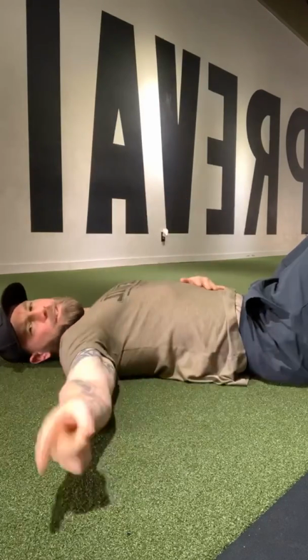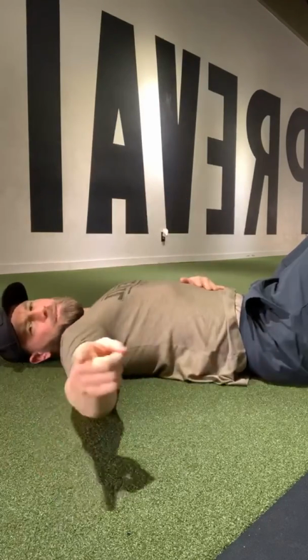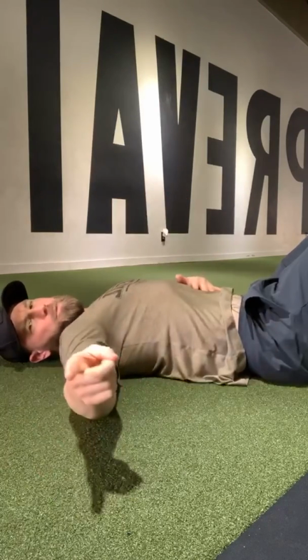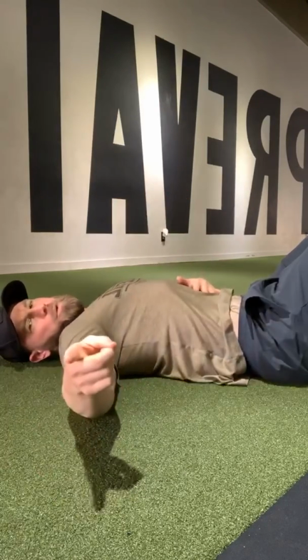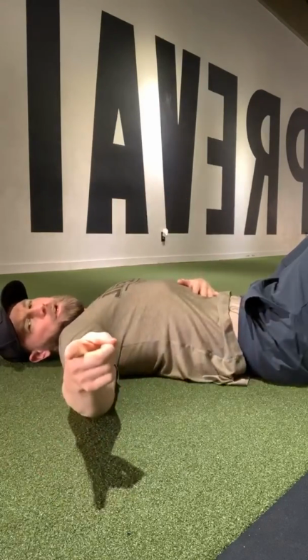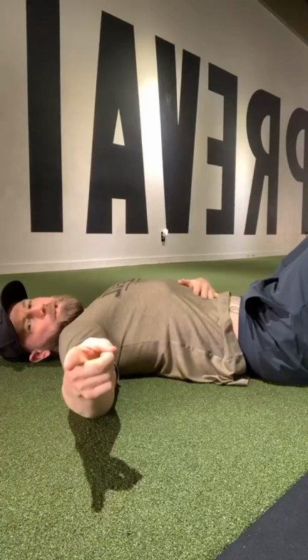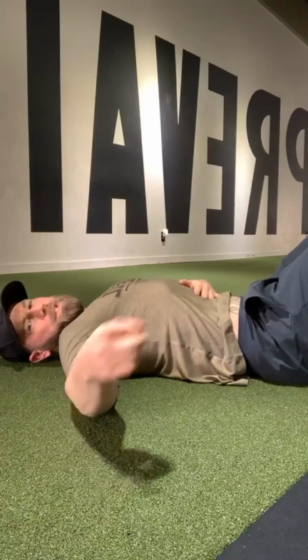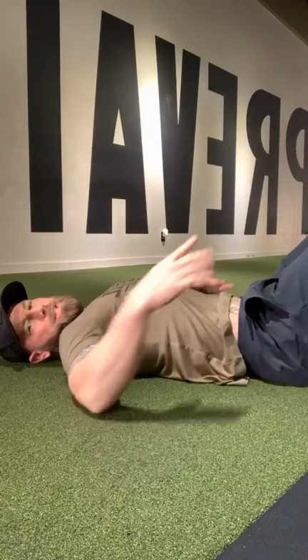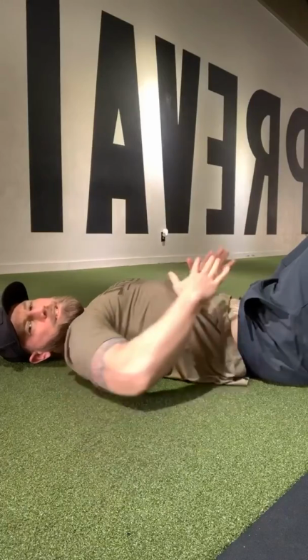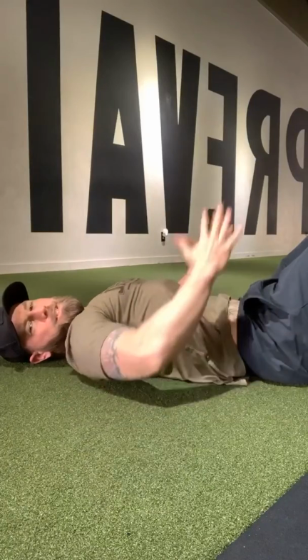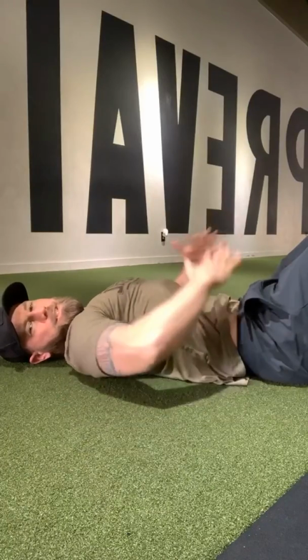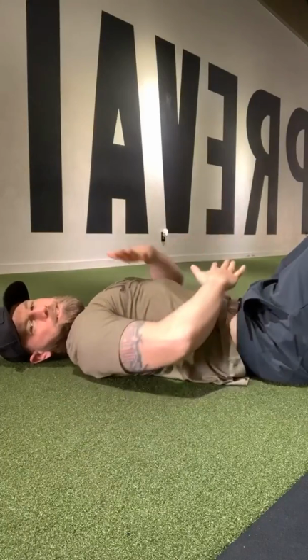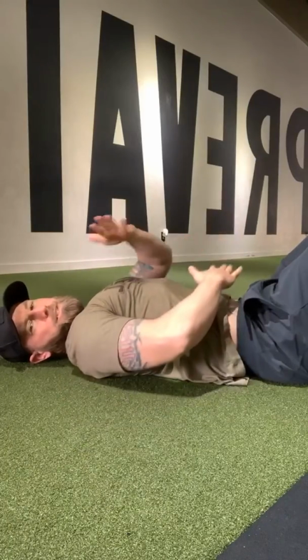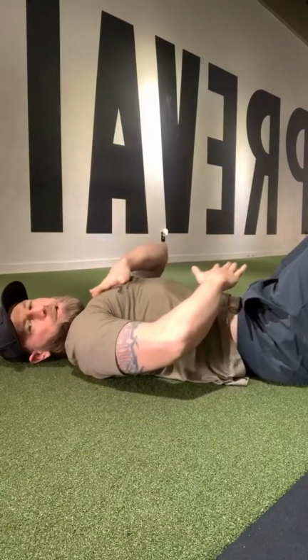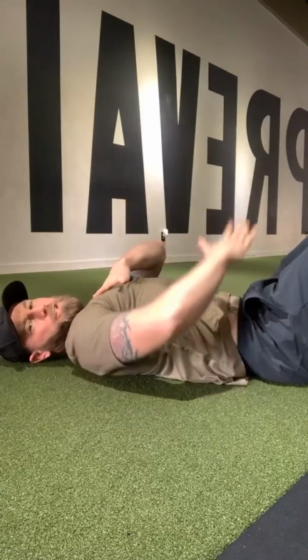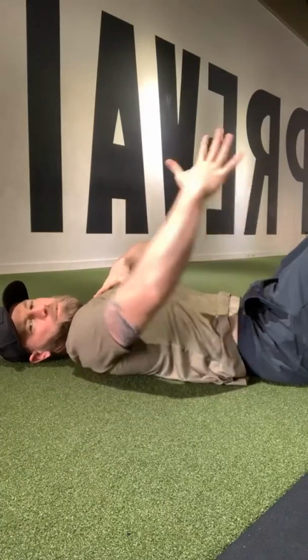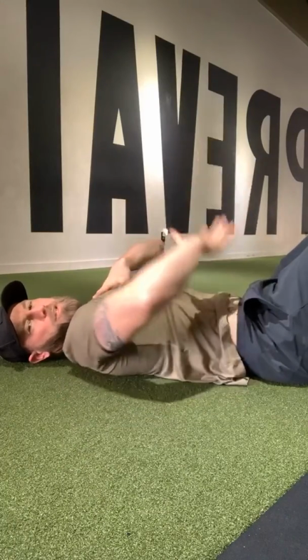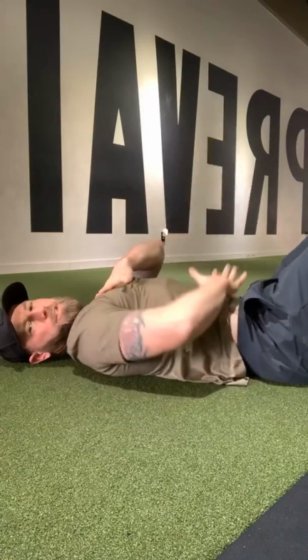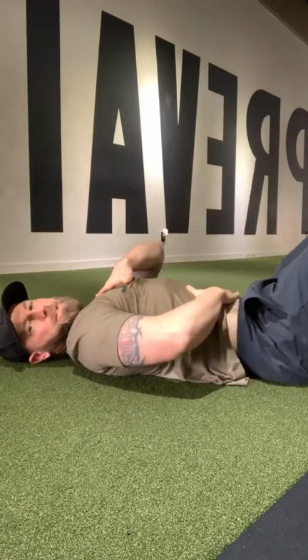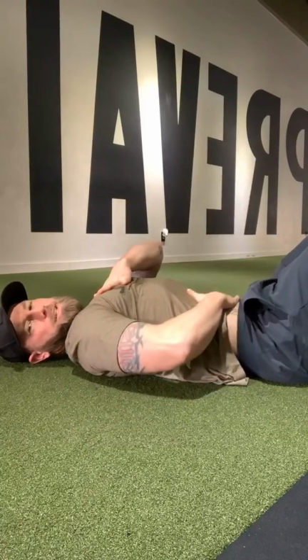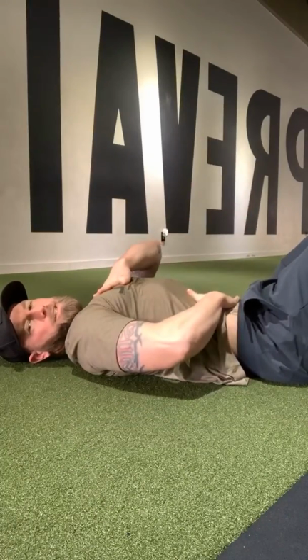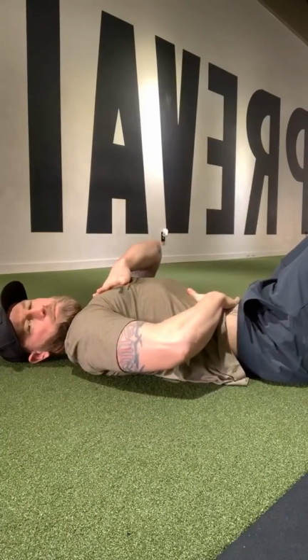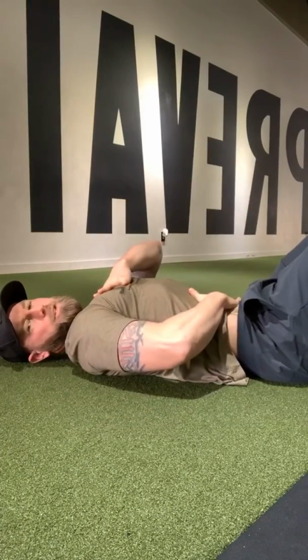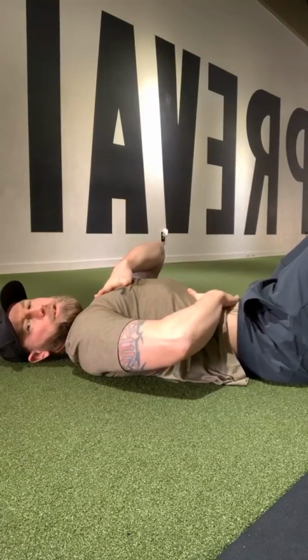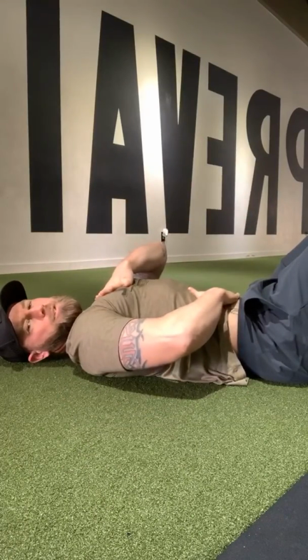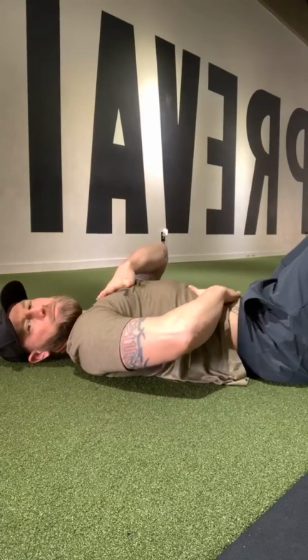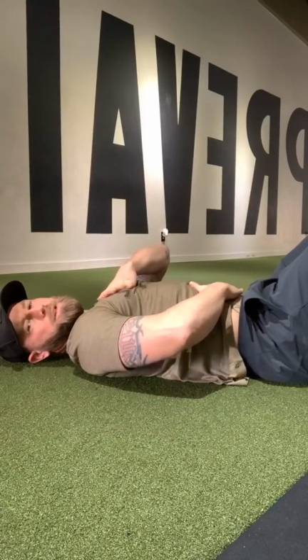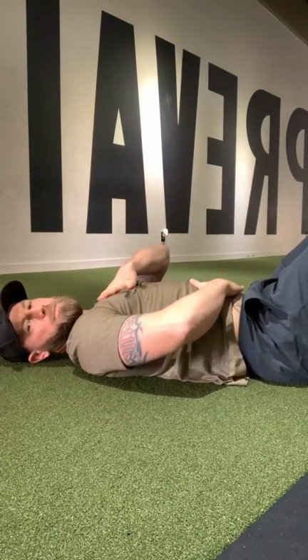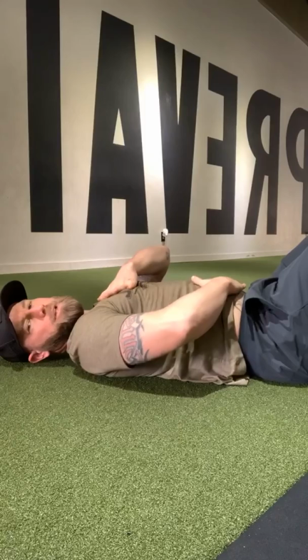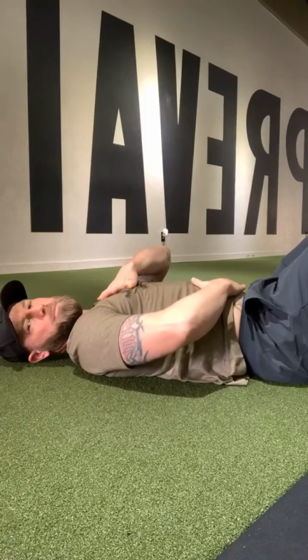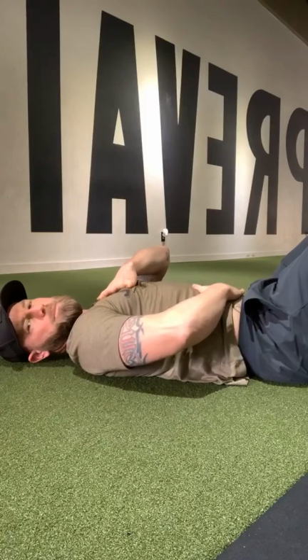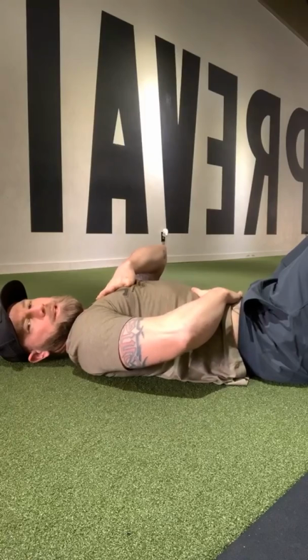This part is working on belly breathing. One hand in your chest, one in your stomach, and then just breathe through your nose — belly up, belly down.